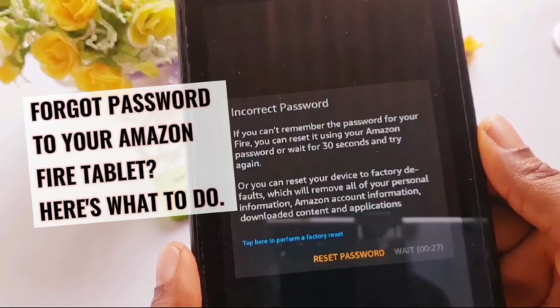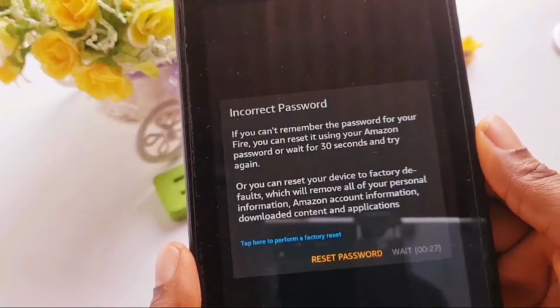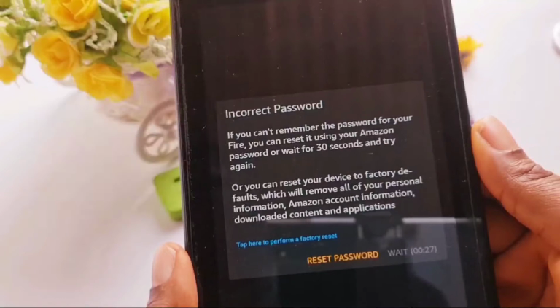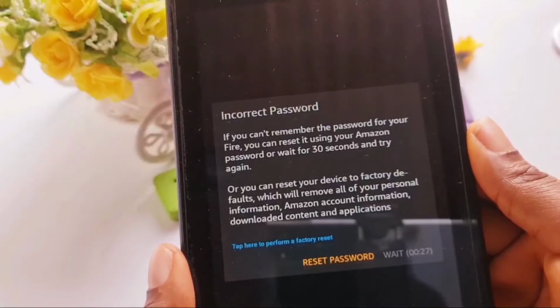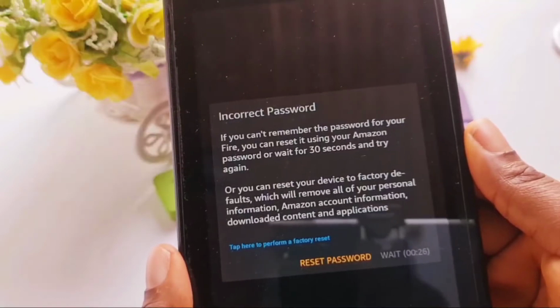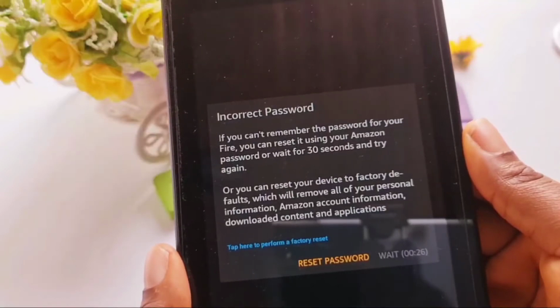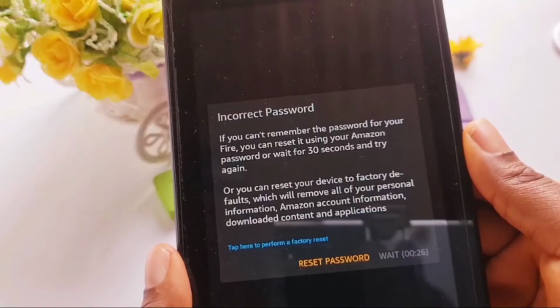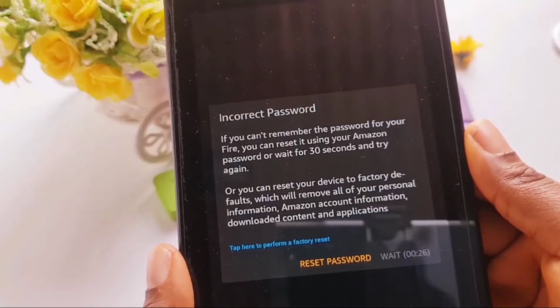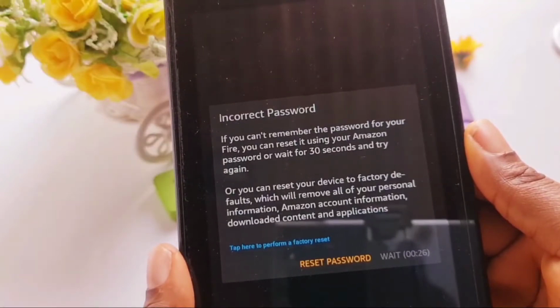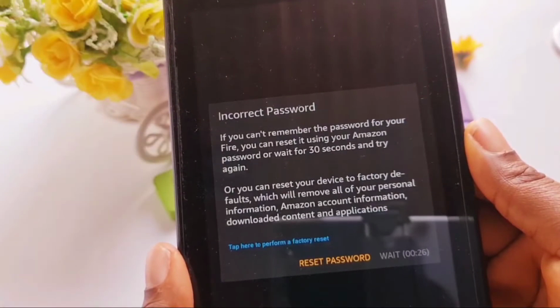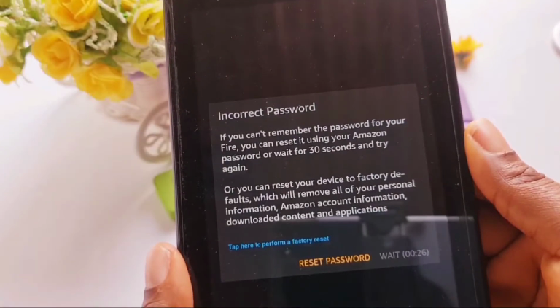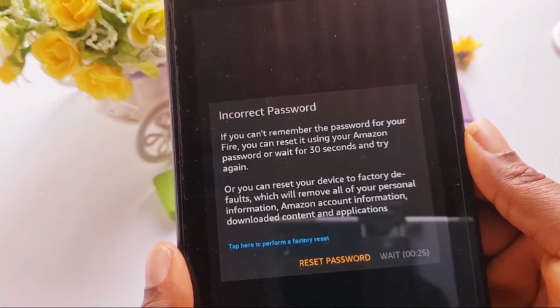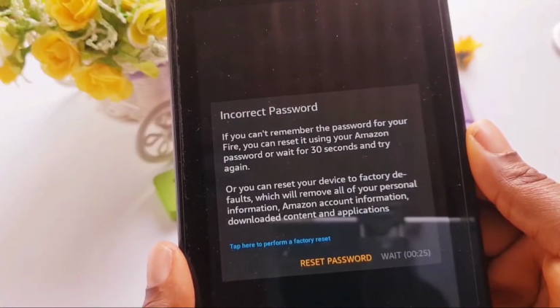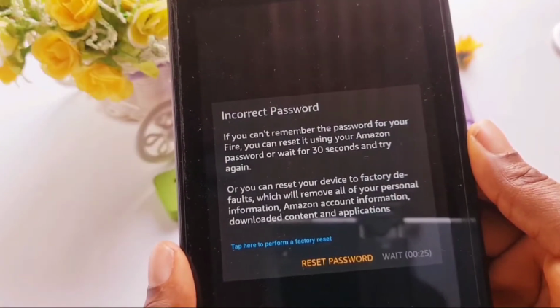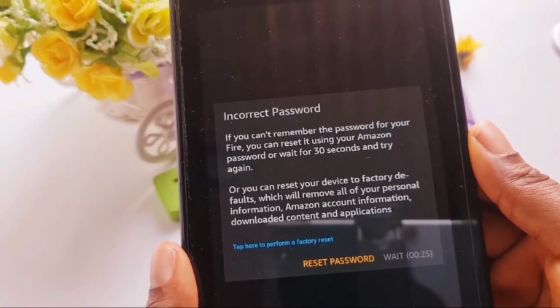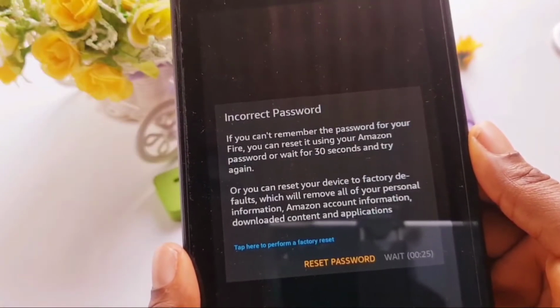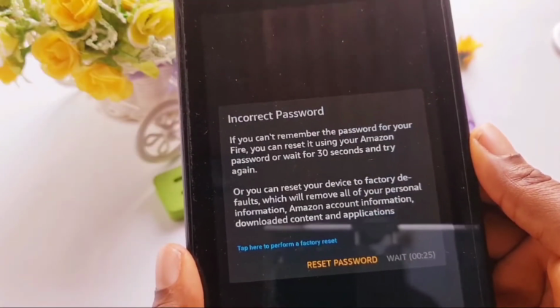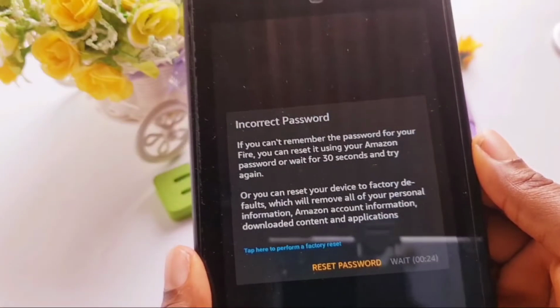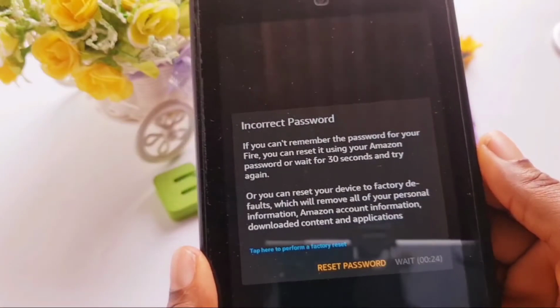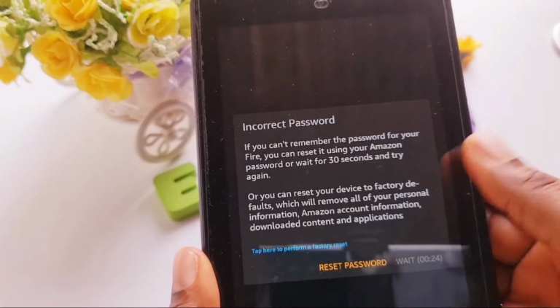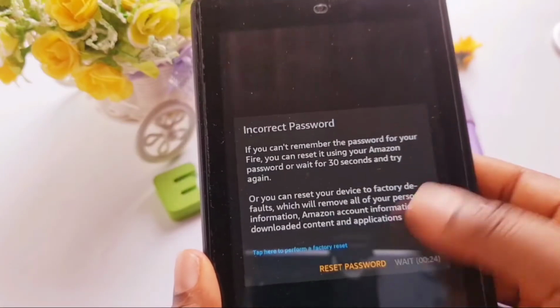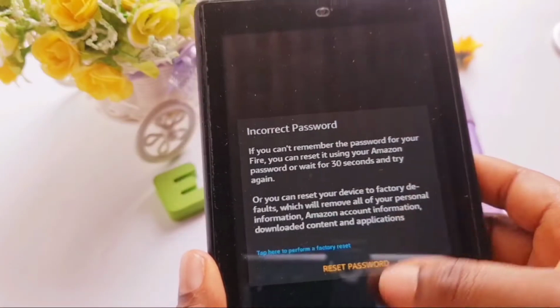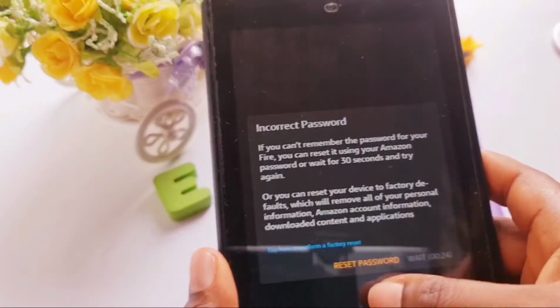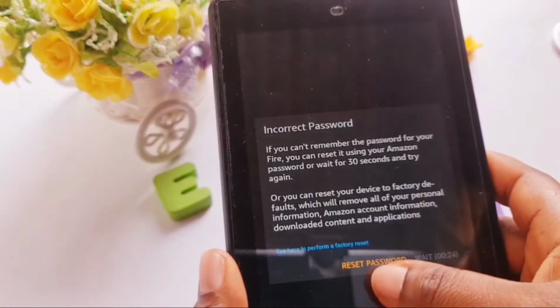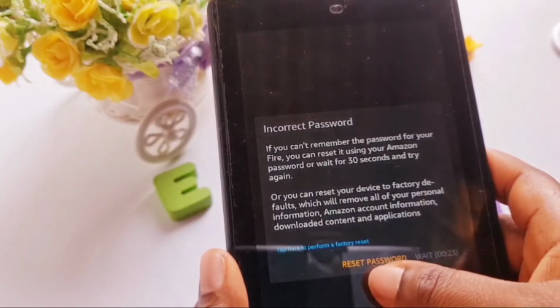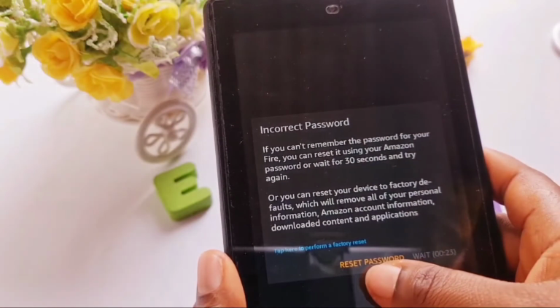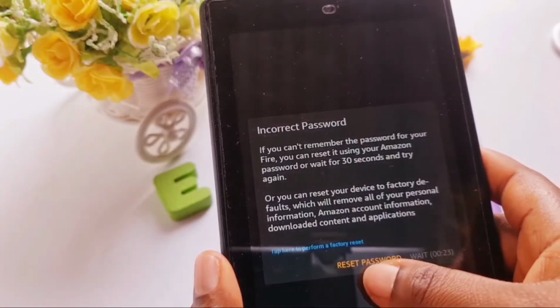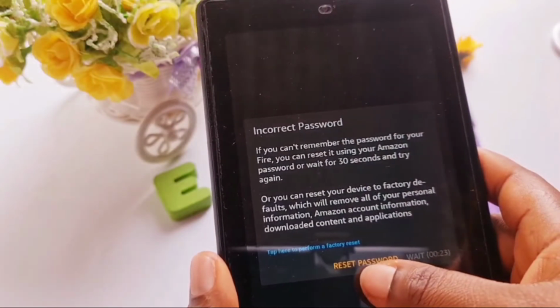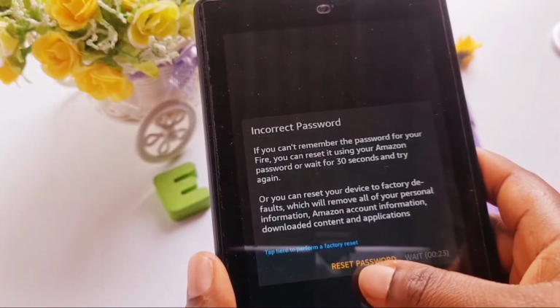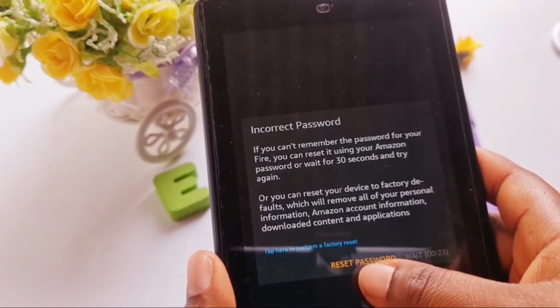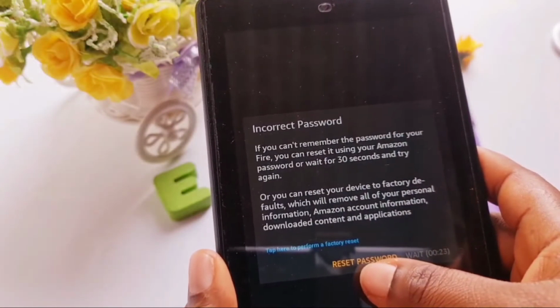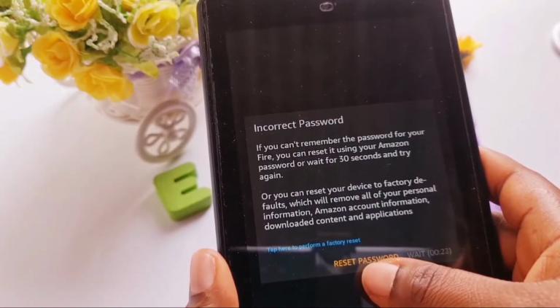In this video I'll be showing you how you can reset your Amazon Fire tablet in case you have forgotten your password.